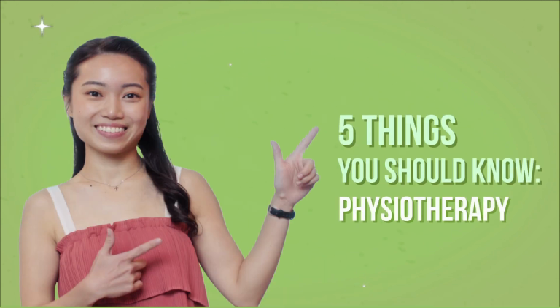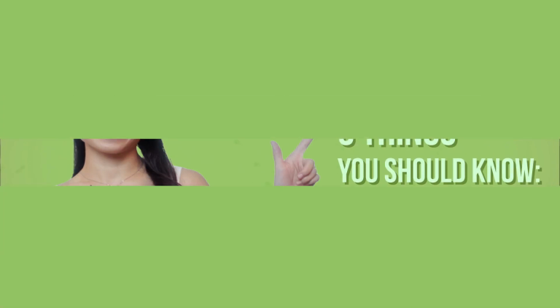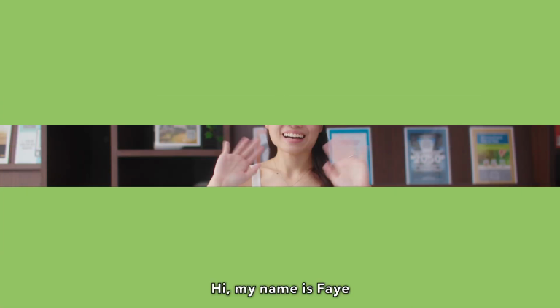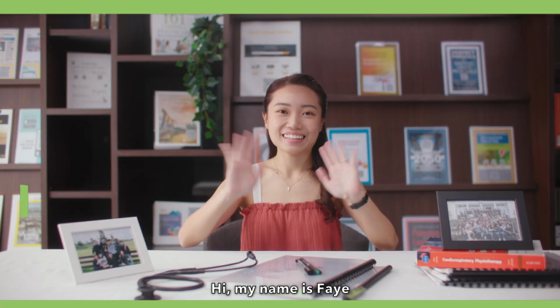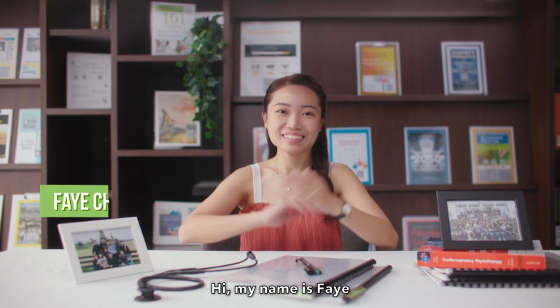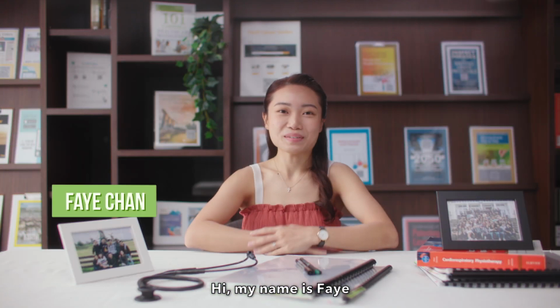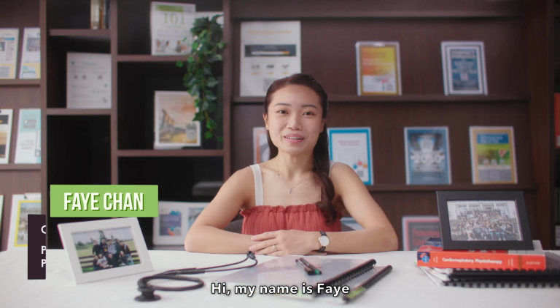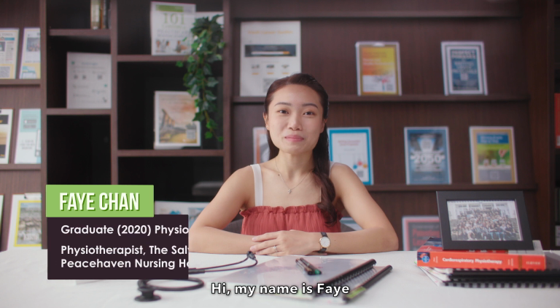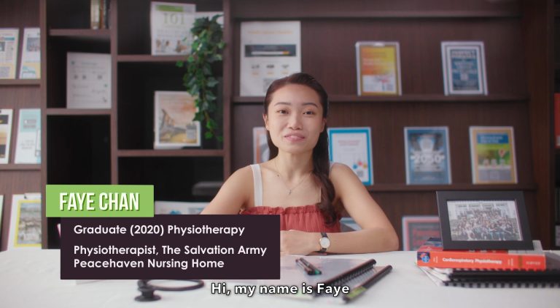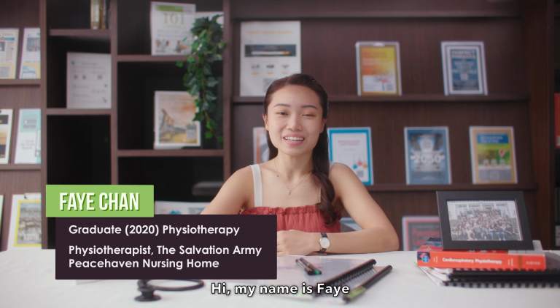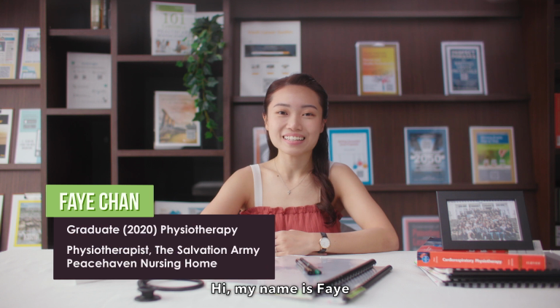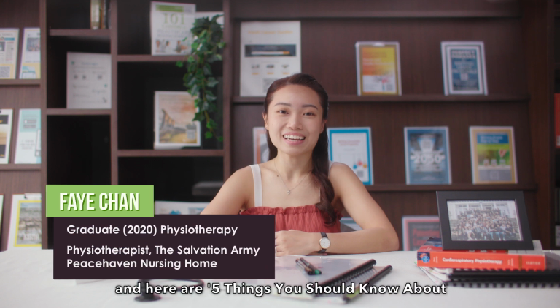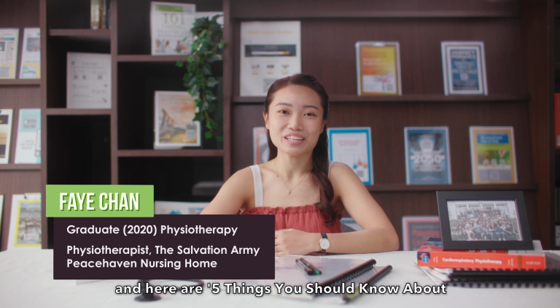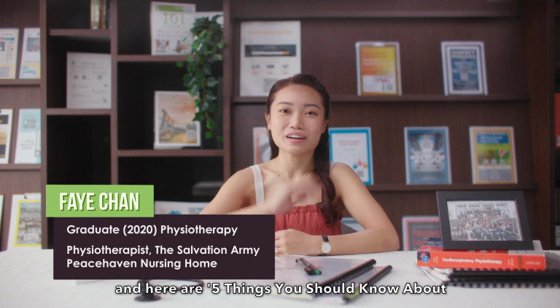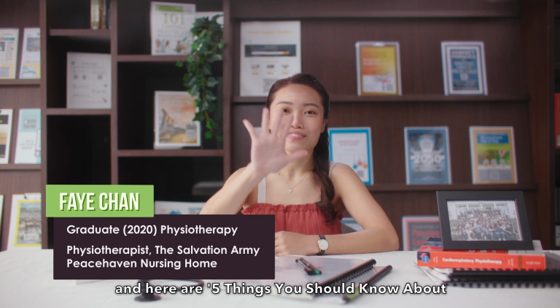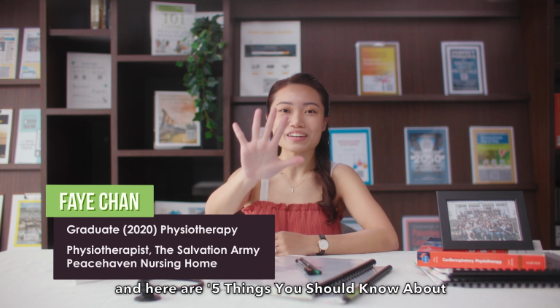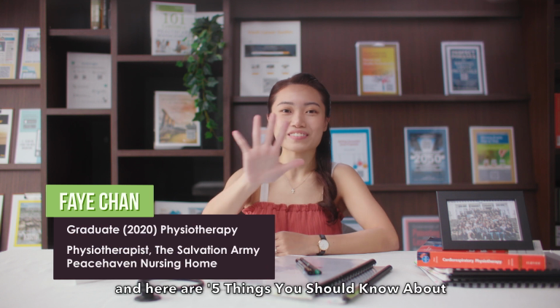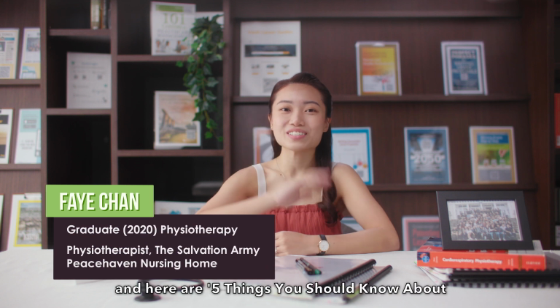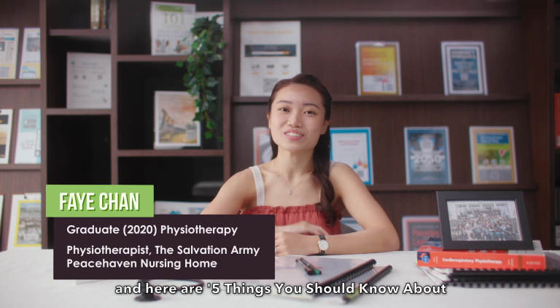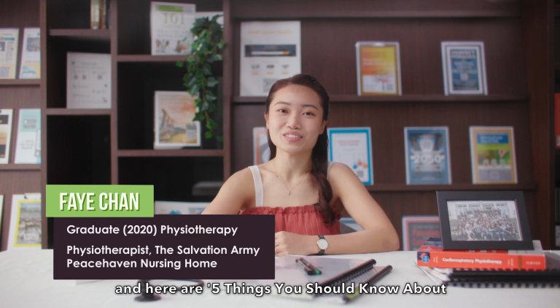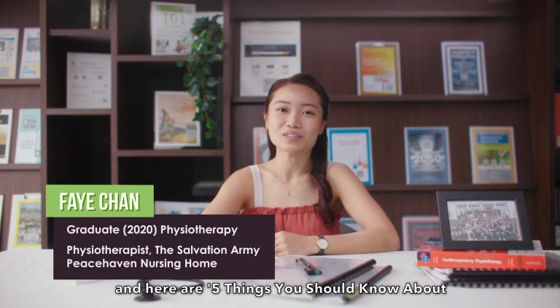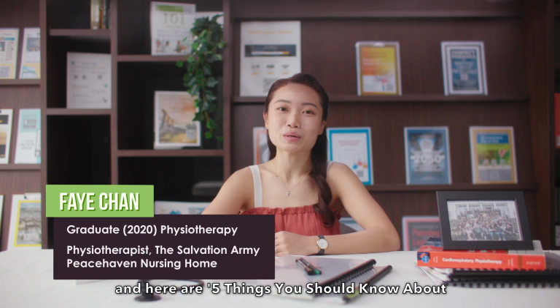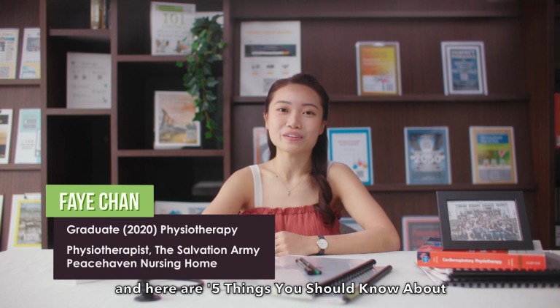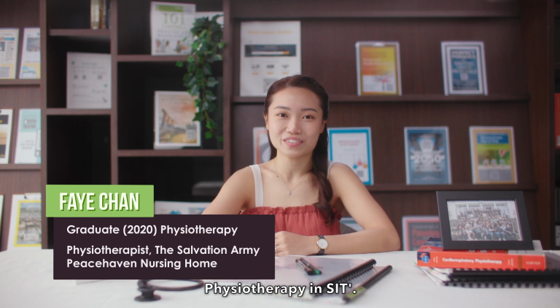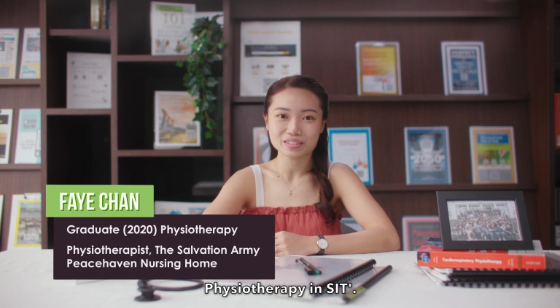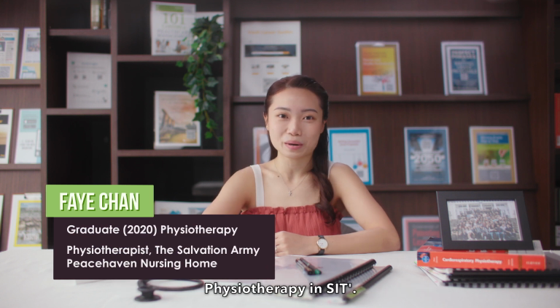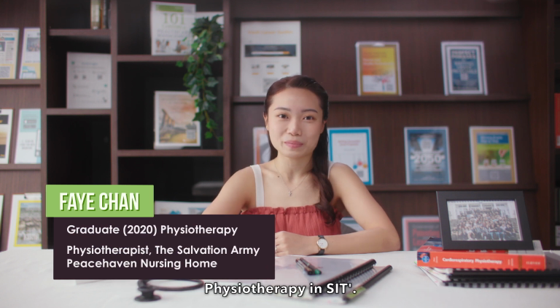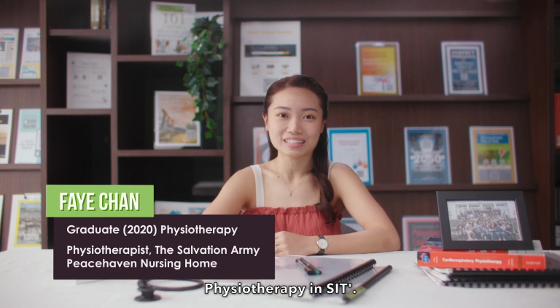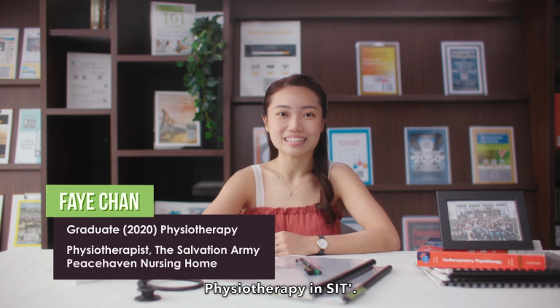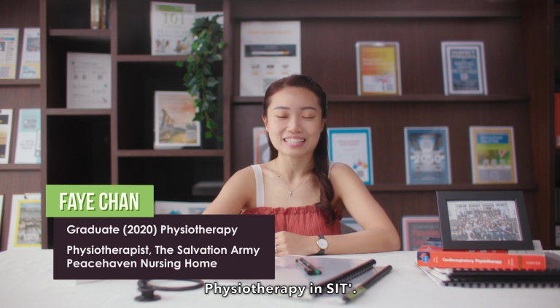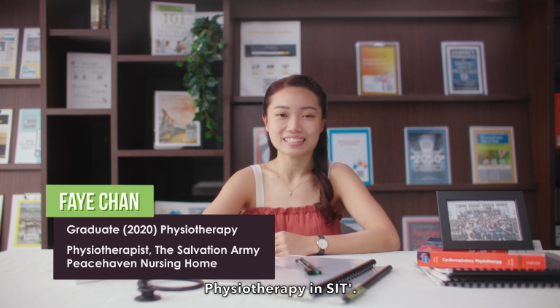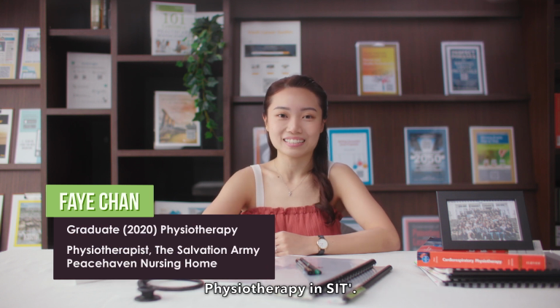Hi, my name is Faye and here are five things you should know about Physiotherapy in SIT.